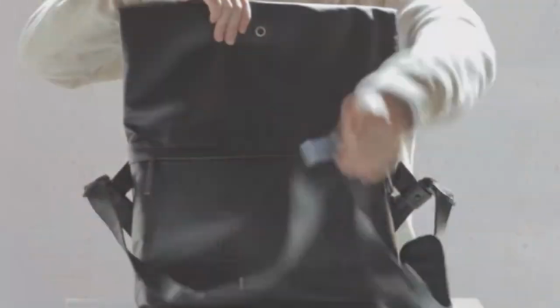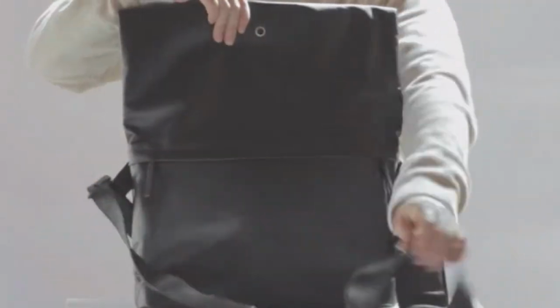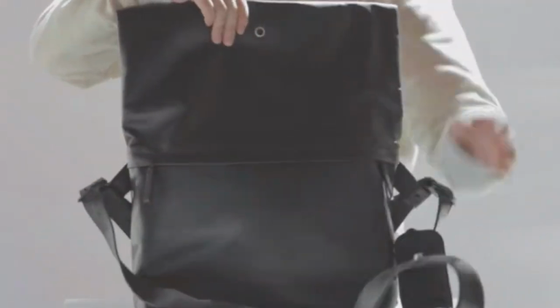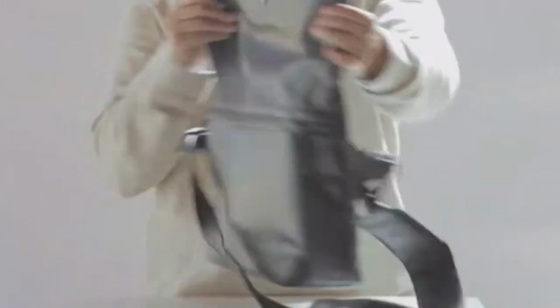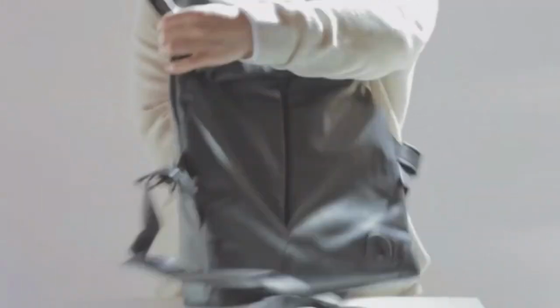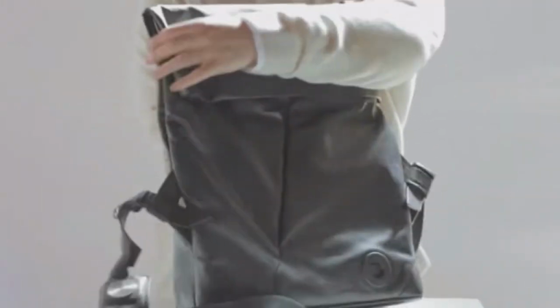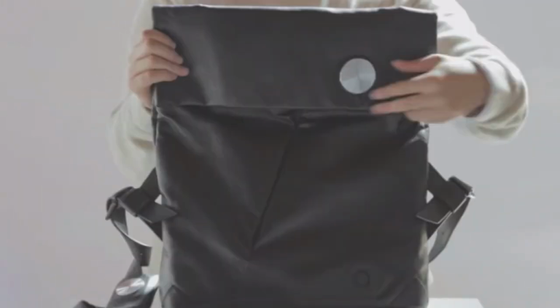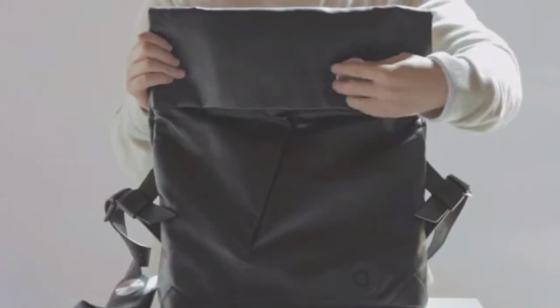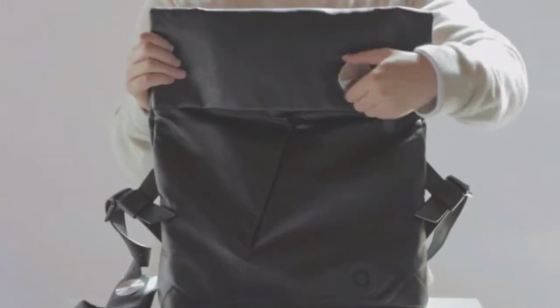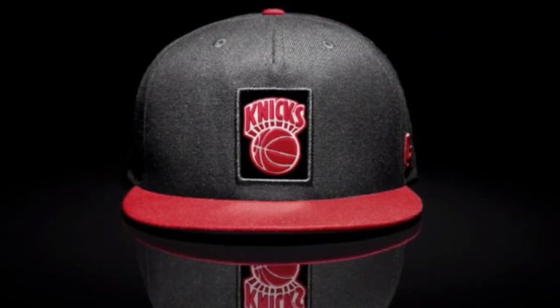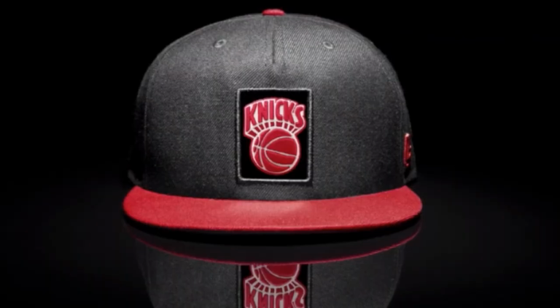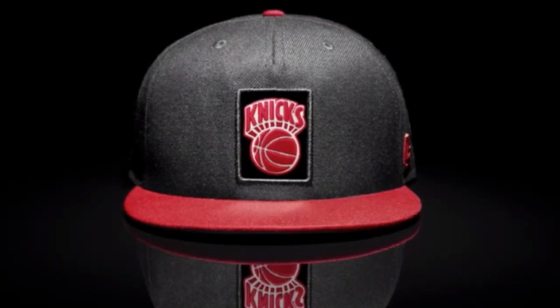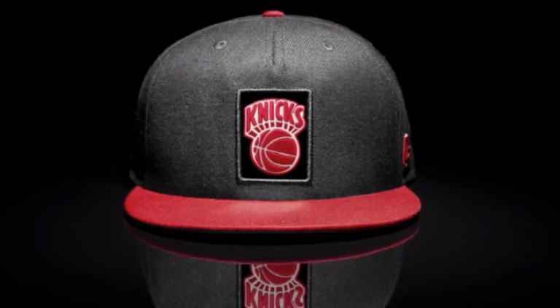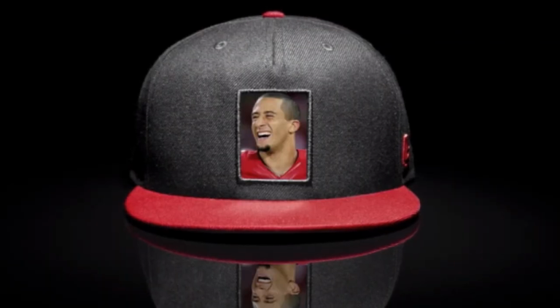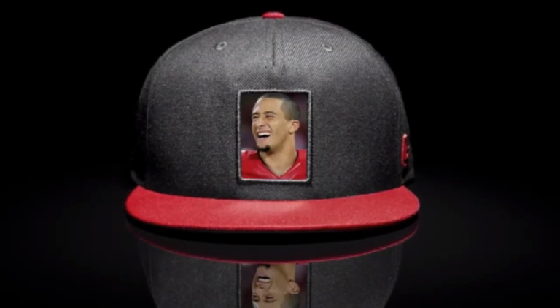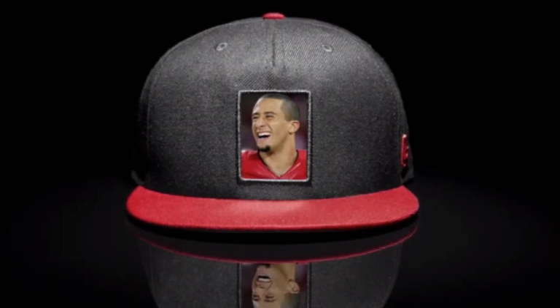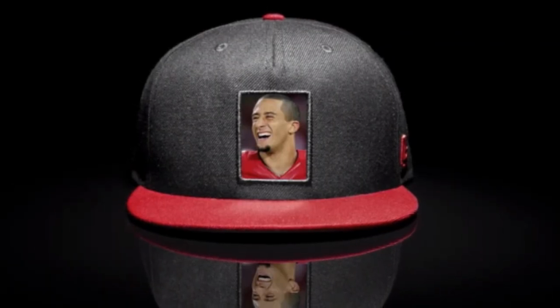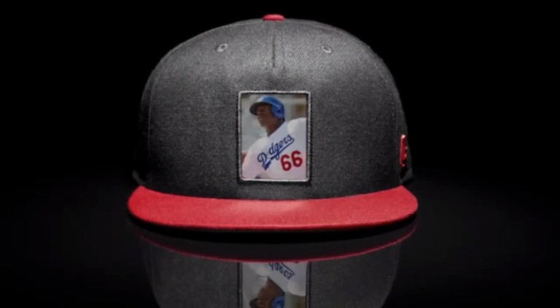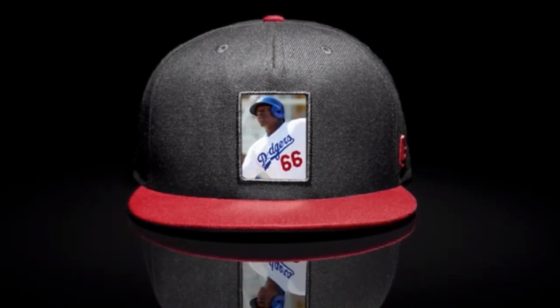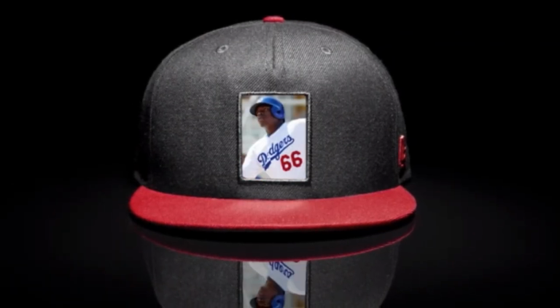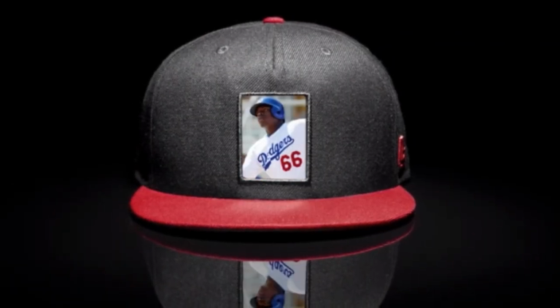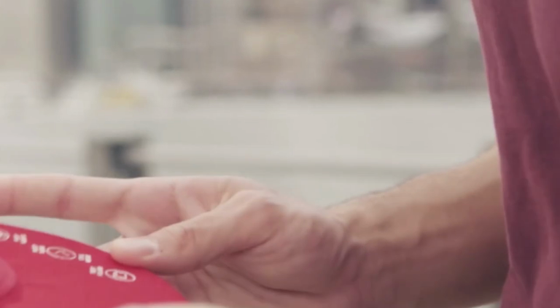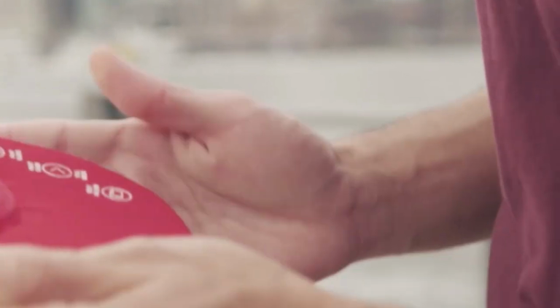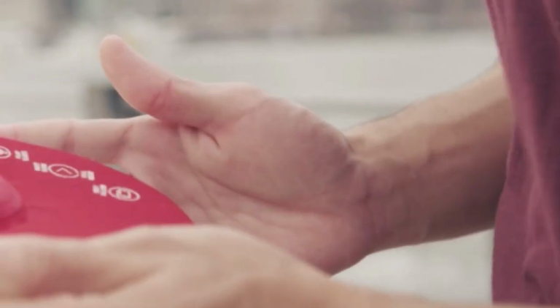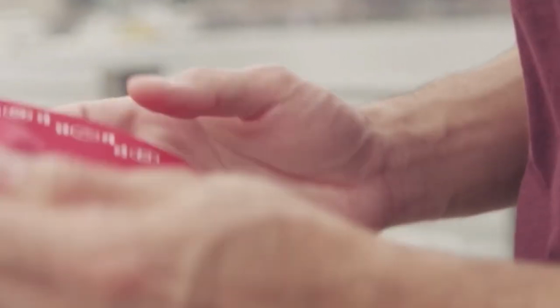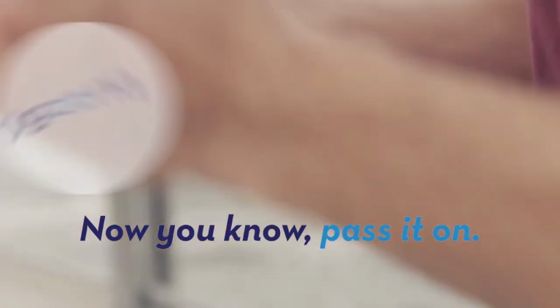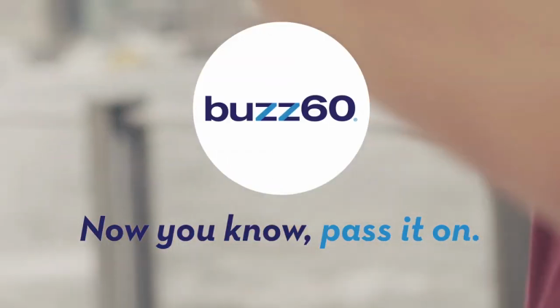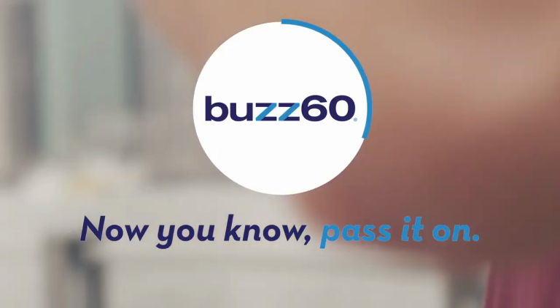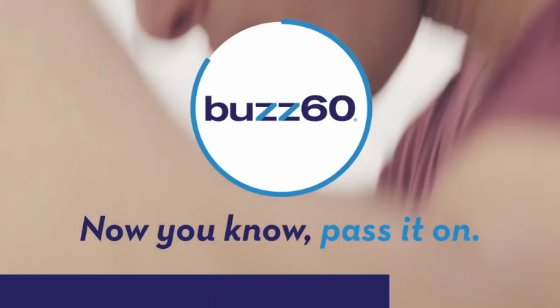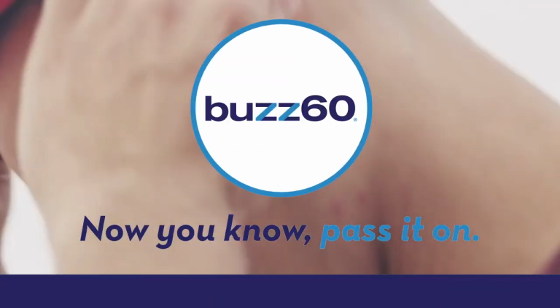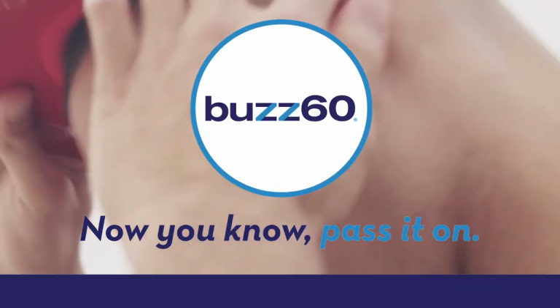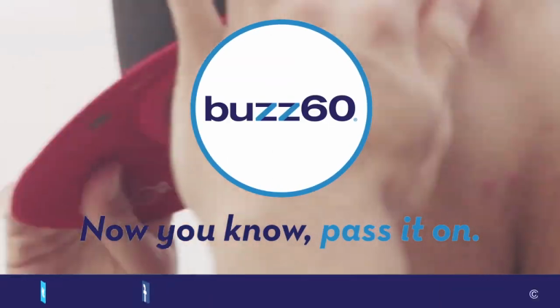As tech and fashion continue to merge, I think it's safe to say wearables are here to stay. Buzz 60 — now you know, pass it on.